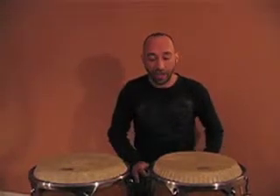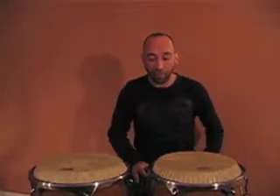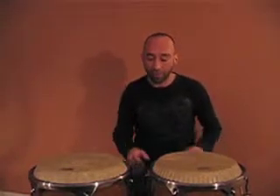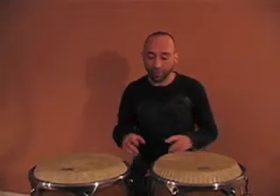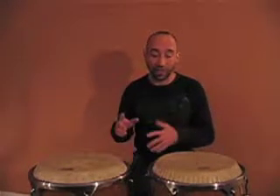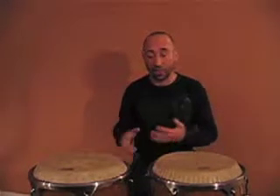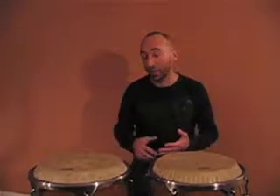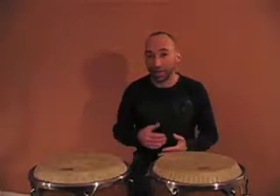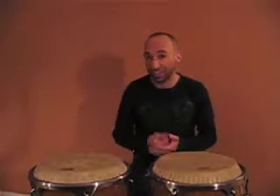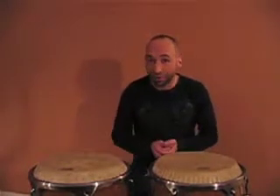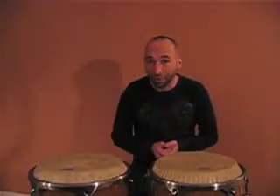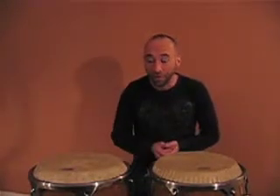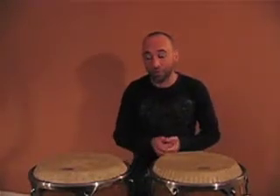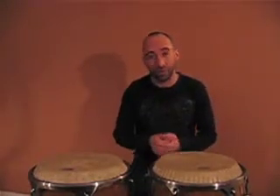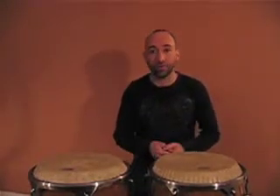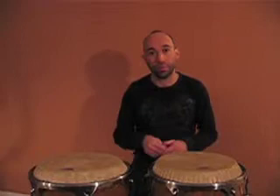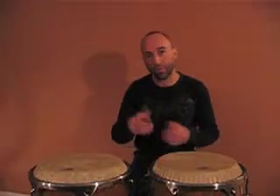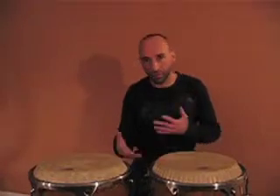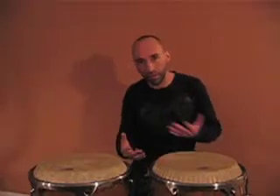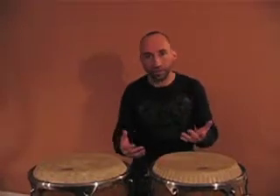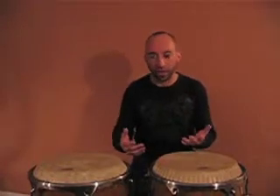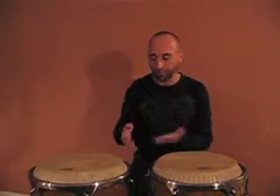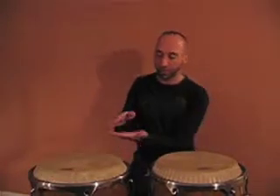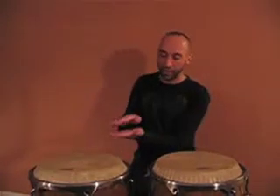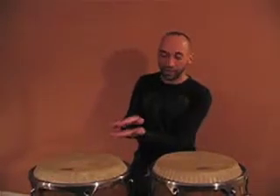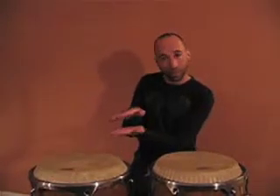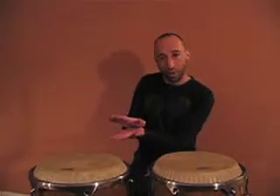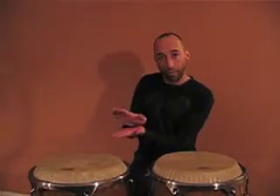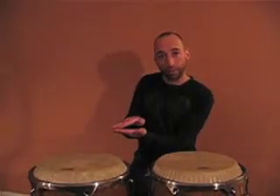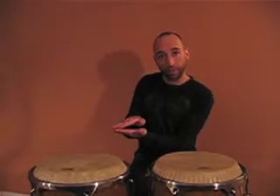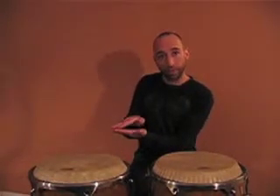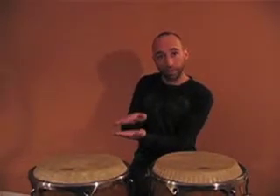What we're going to do is that every time that we play the diddle or the double stroke, whether it's the right or the left, we're going to play it with the palm finger technique.